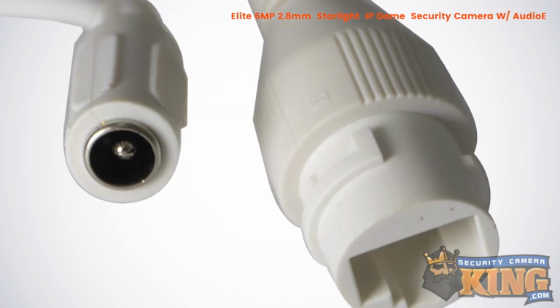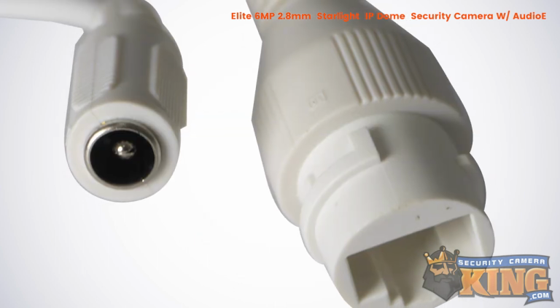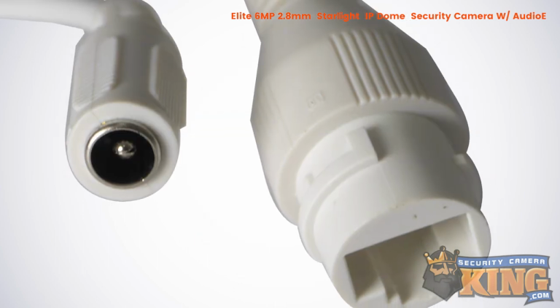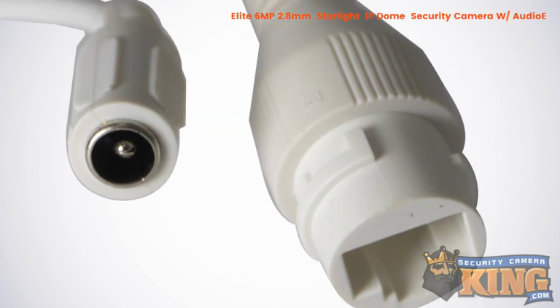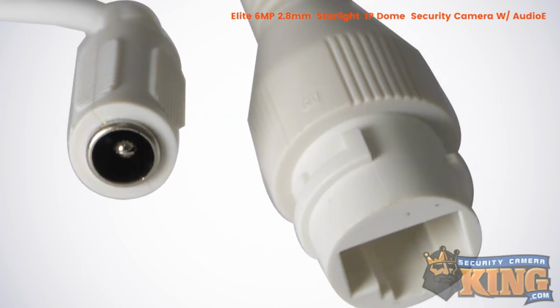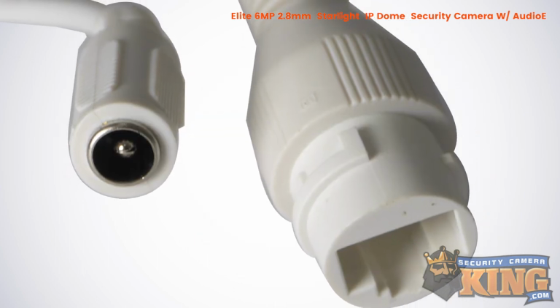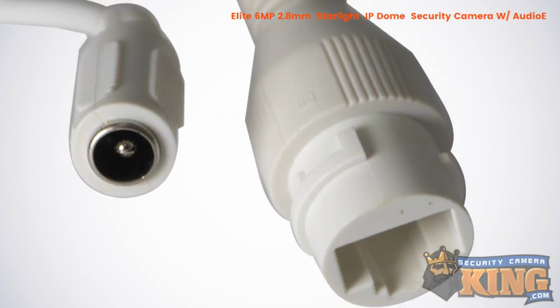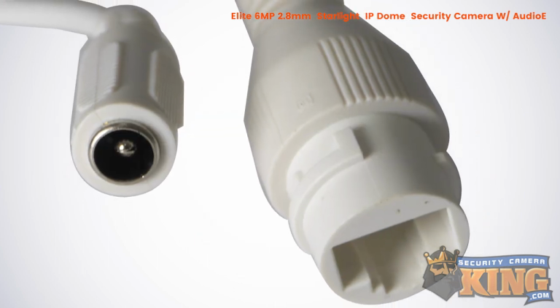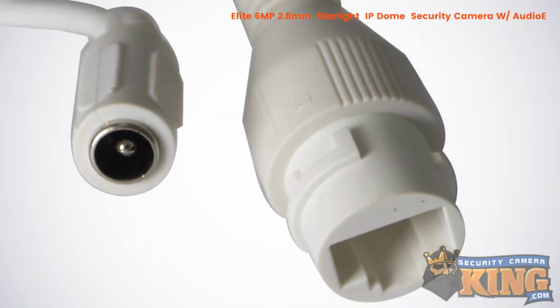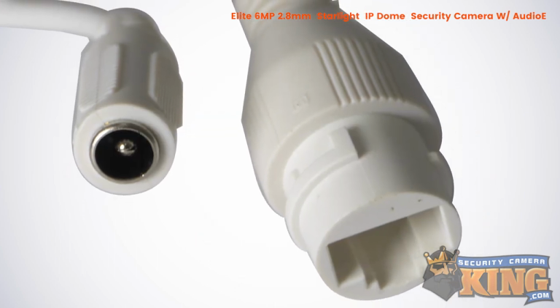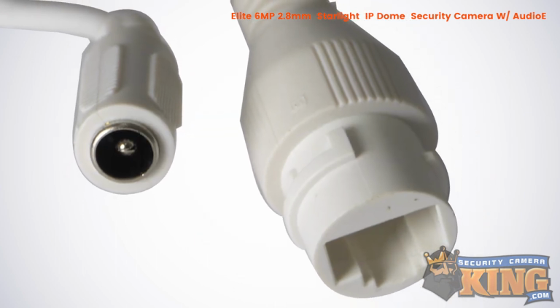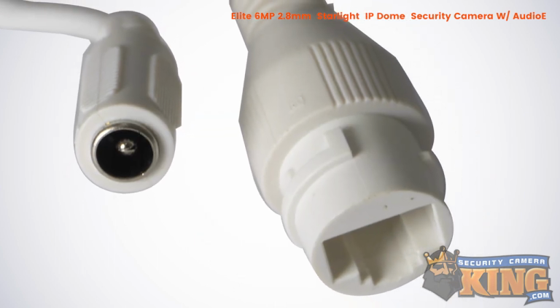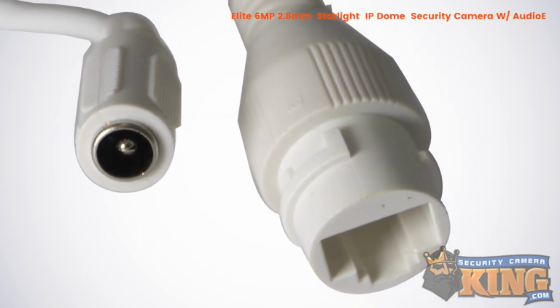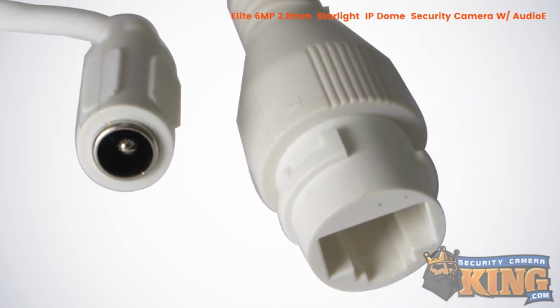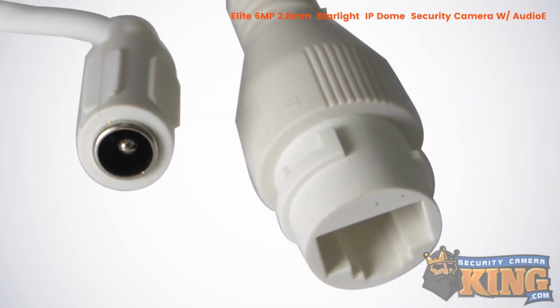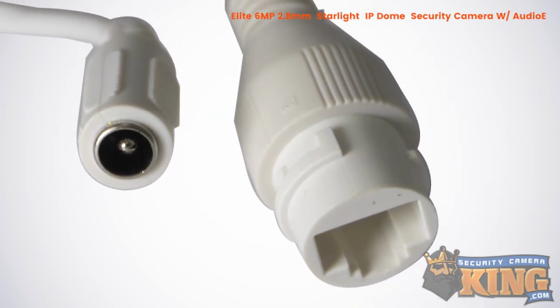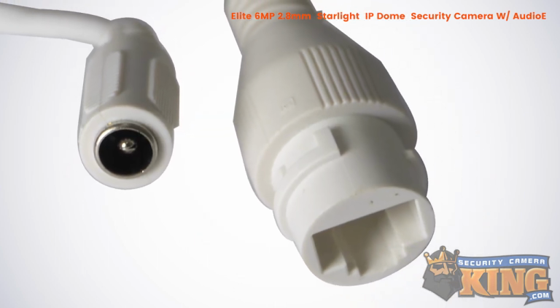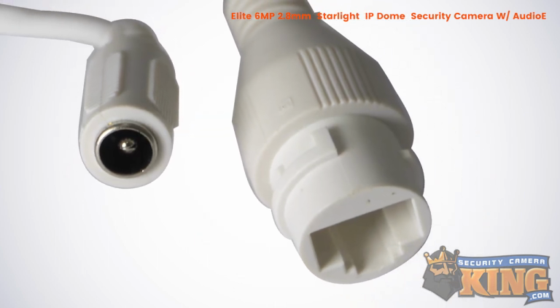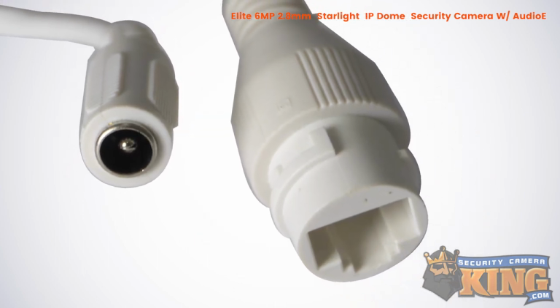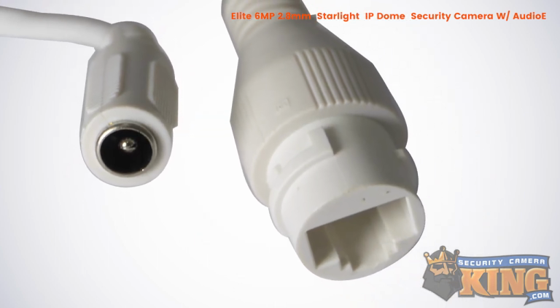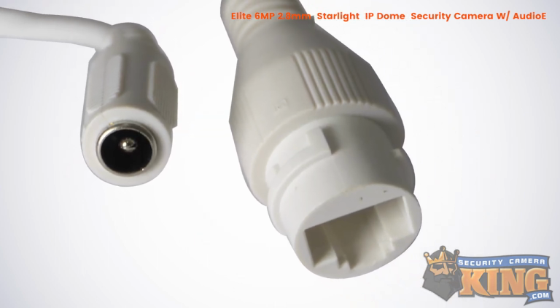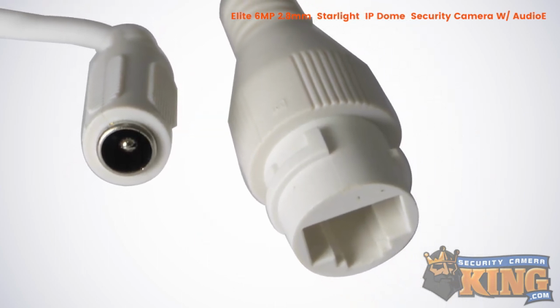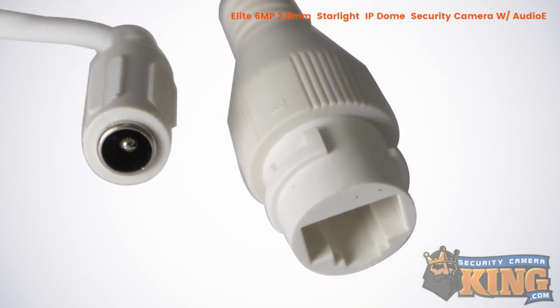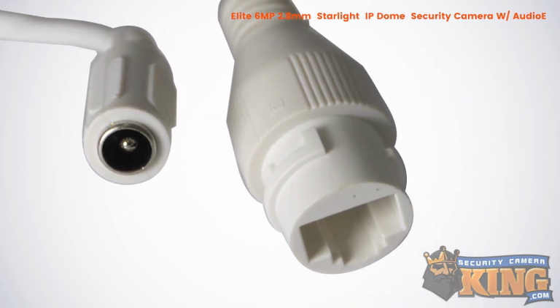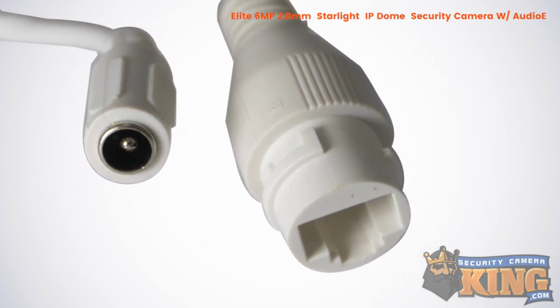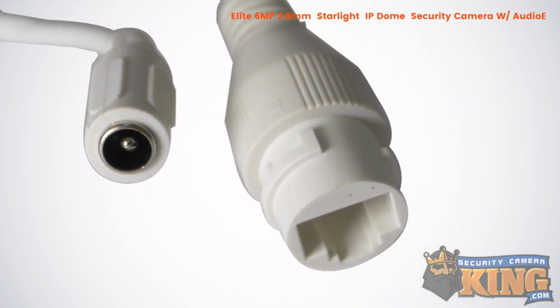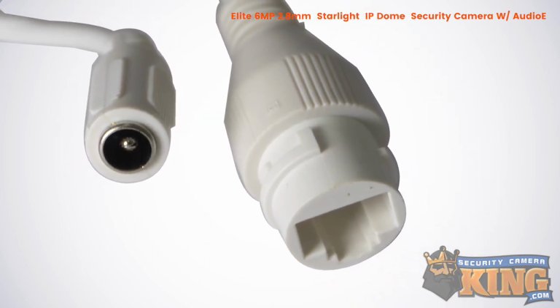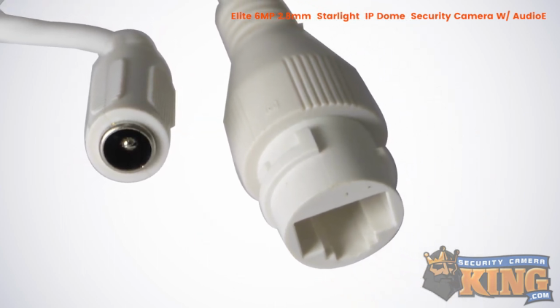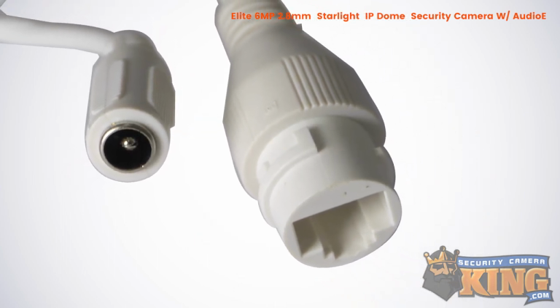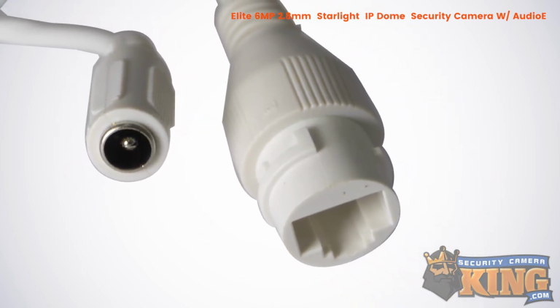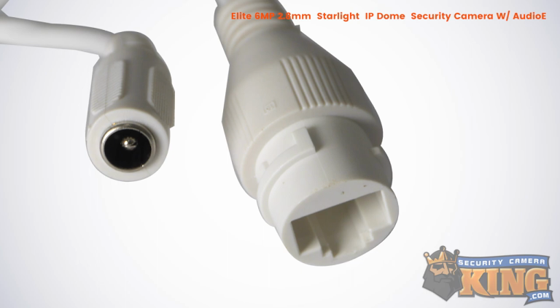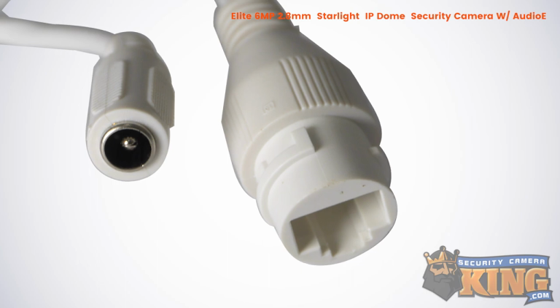You can easily power this camera using standard 12-volt DC power or using PoE.